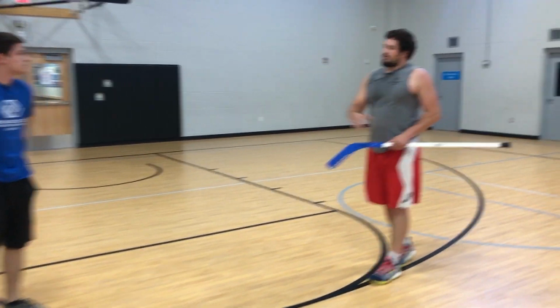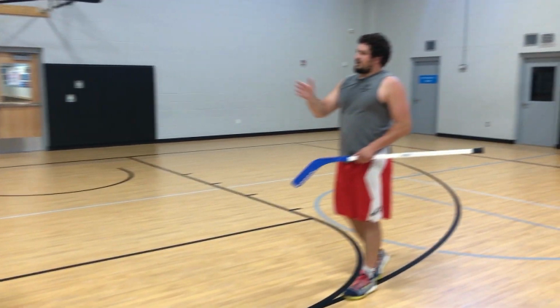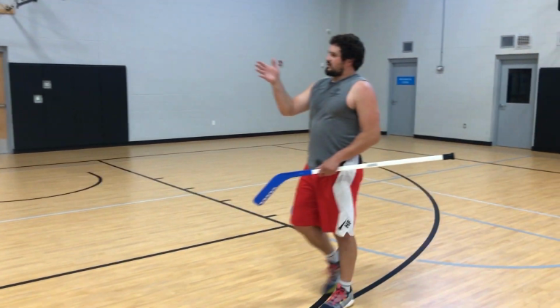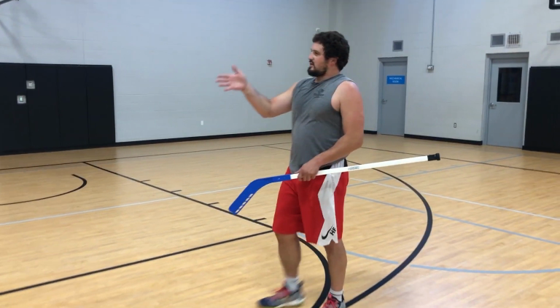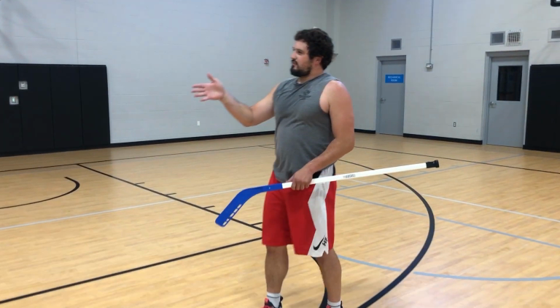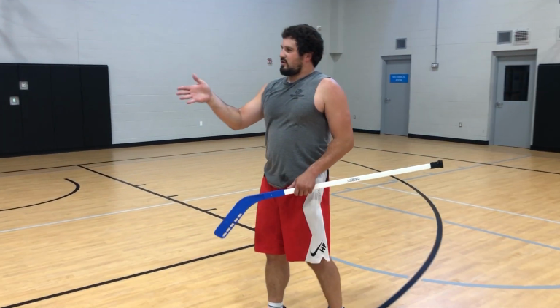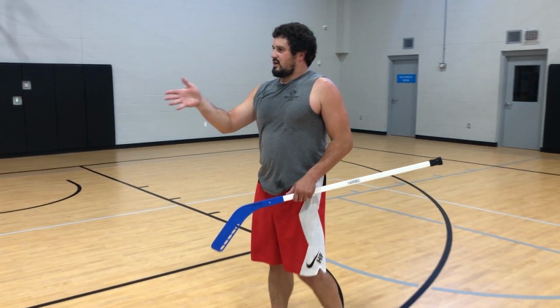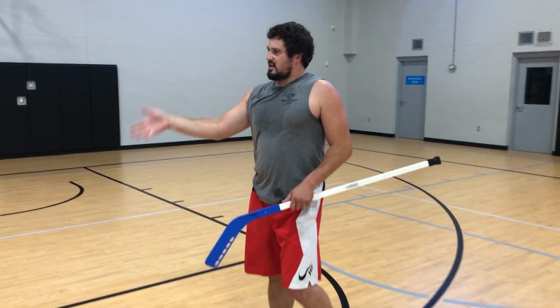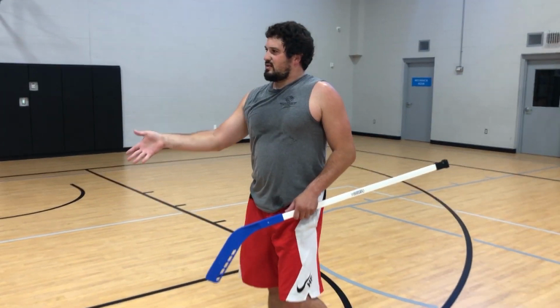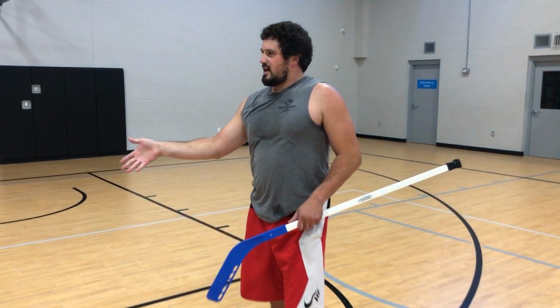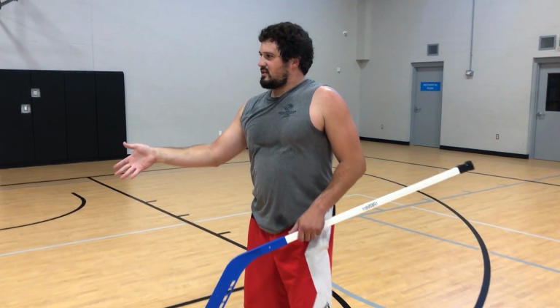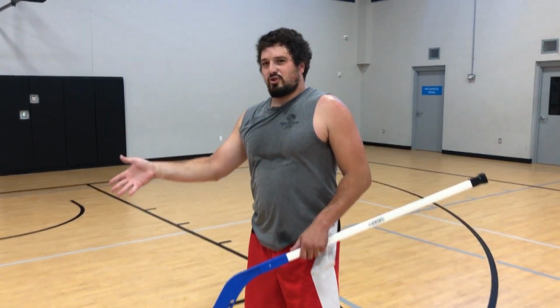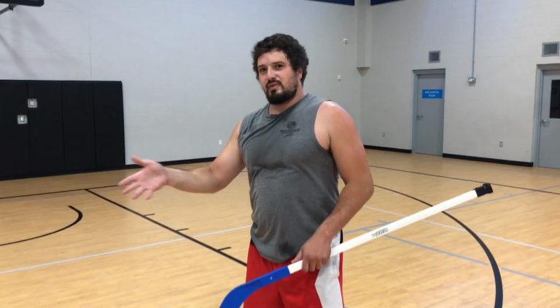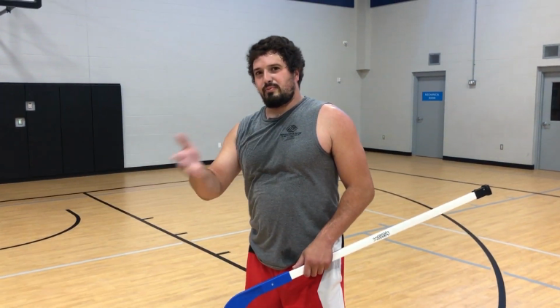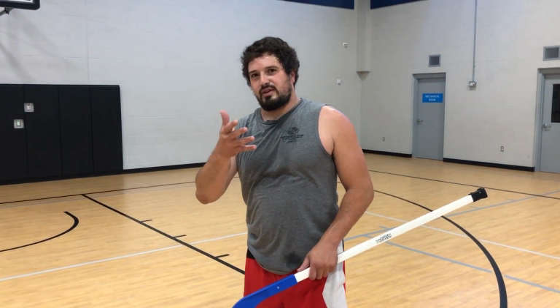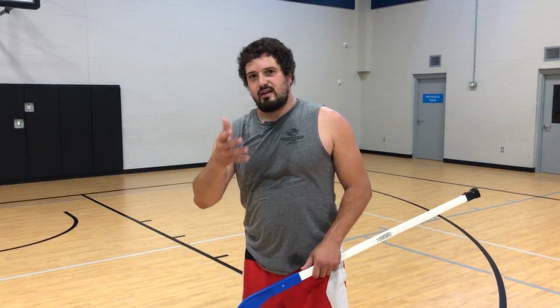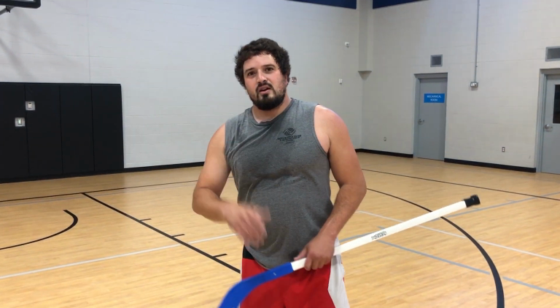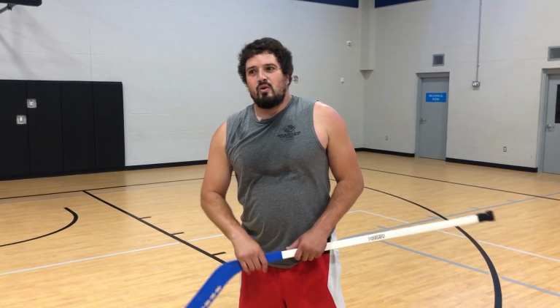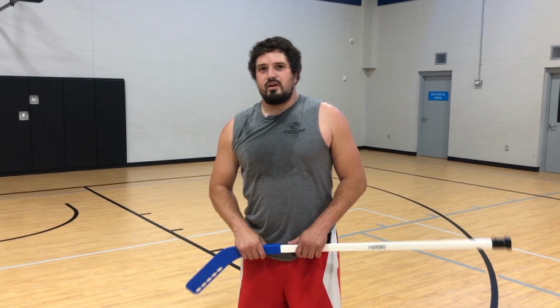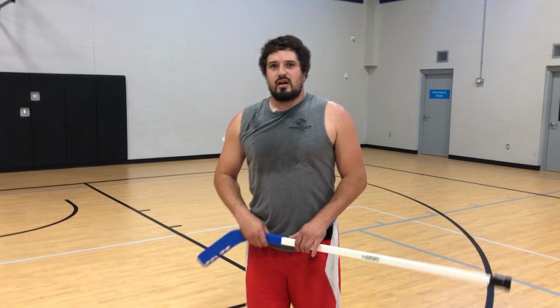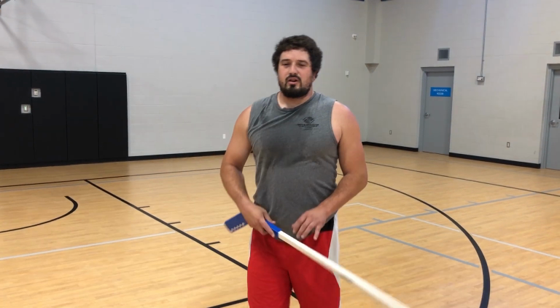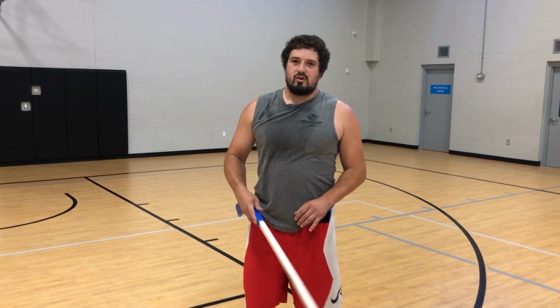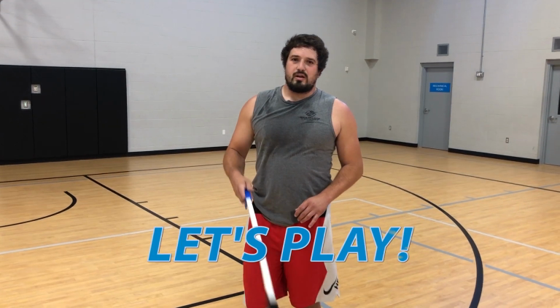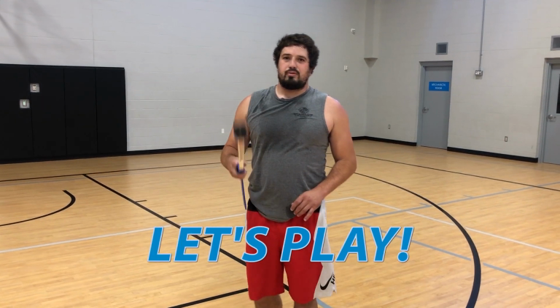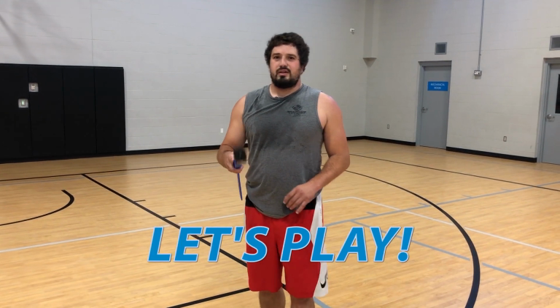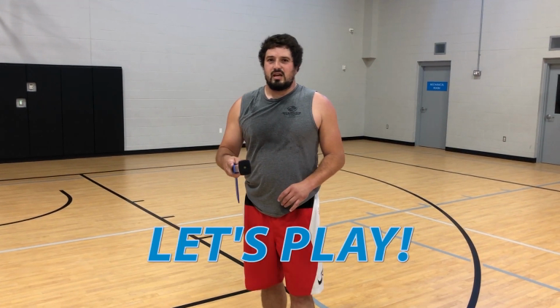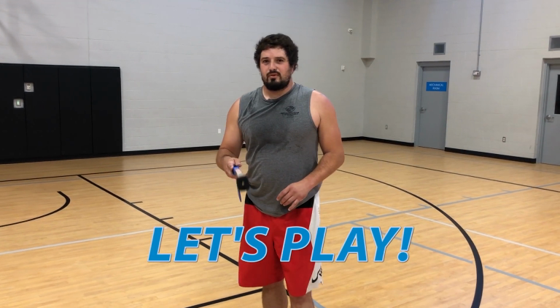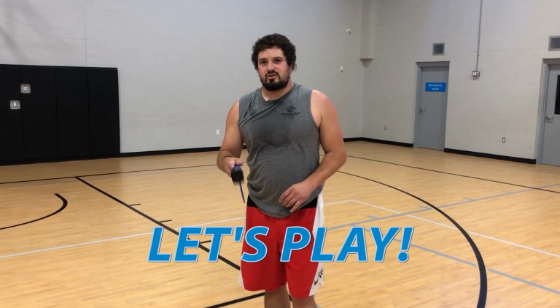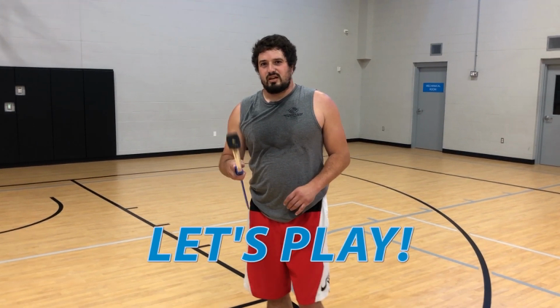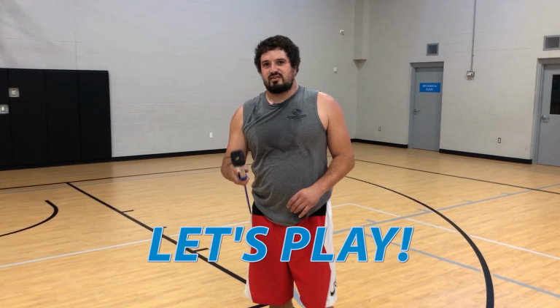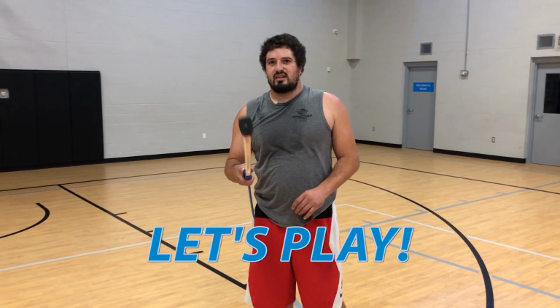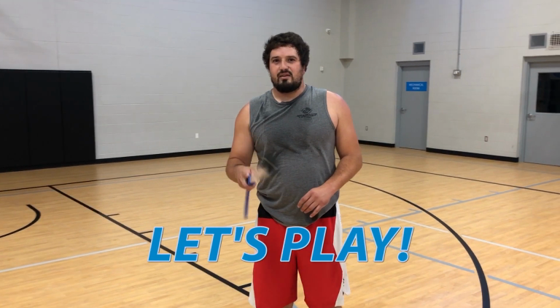So Nathan, thank you for laying down on your back and showing them how to play that. We are now going to go ahead and play the game and let you guys see it live.